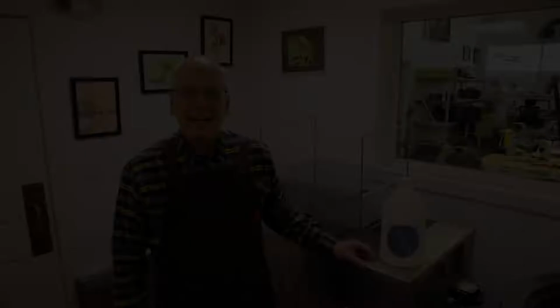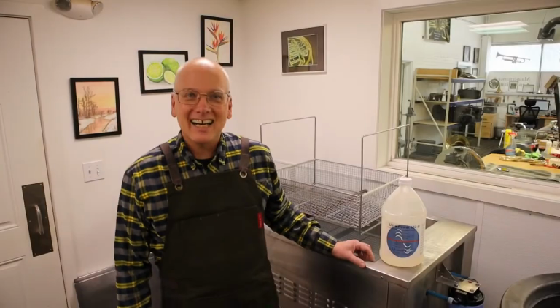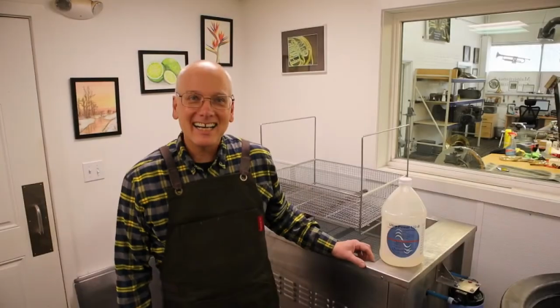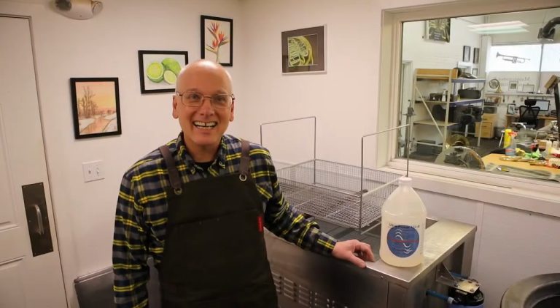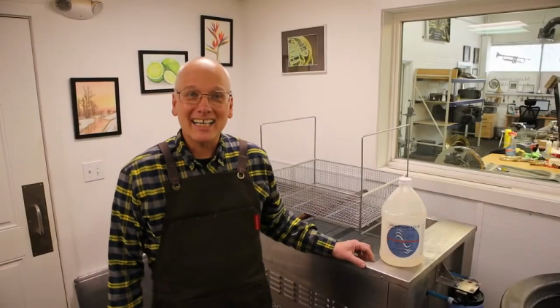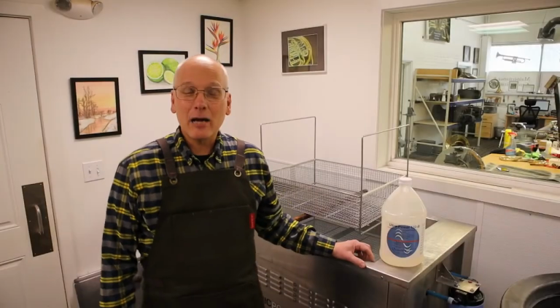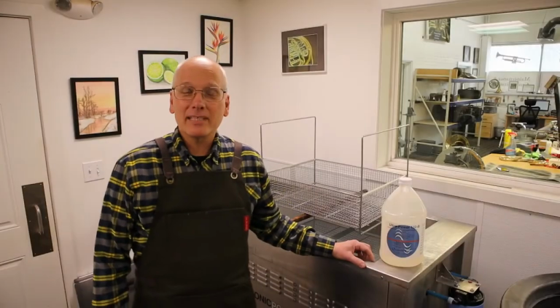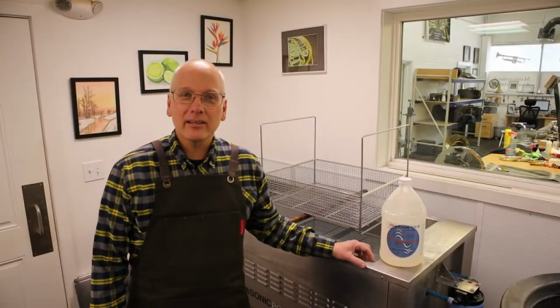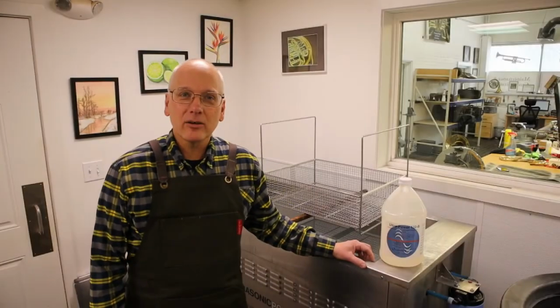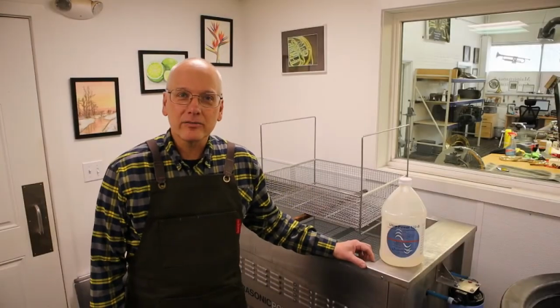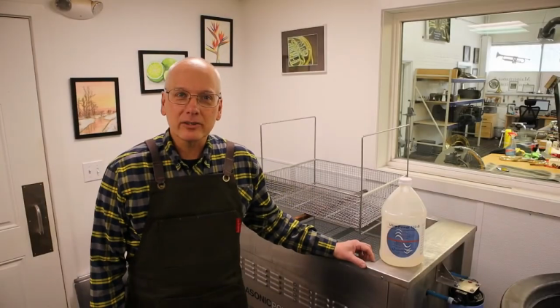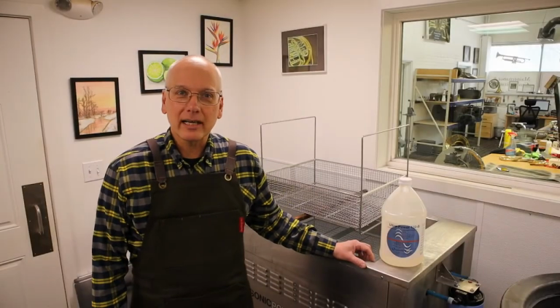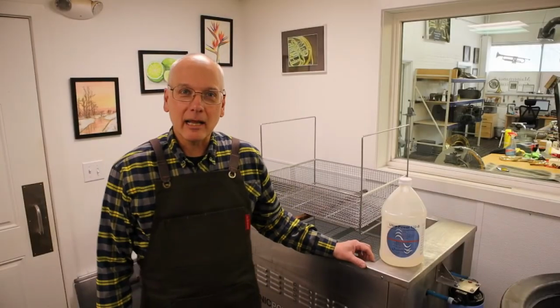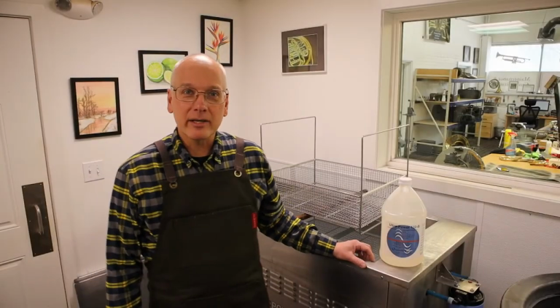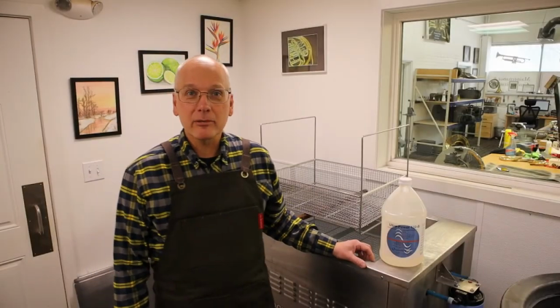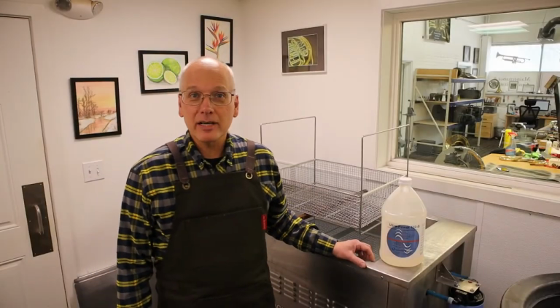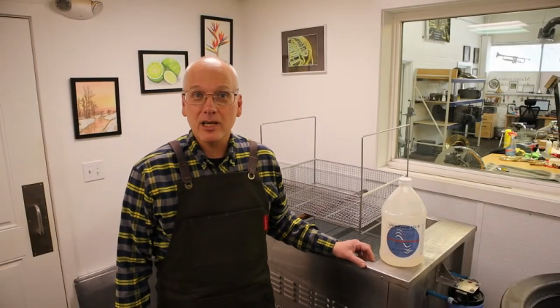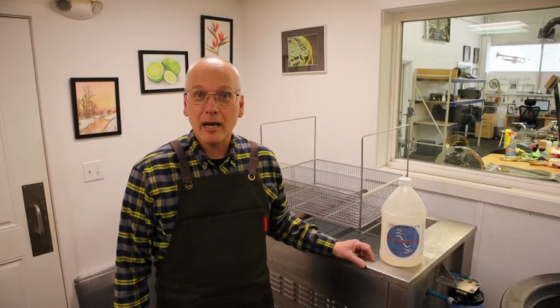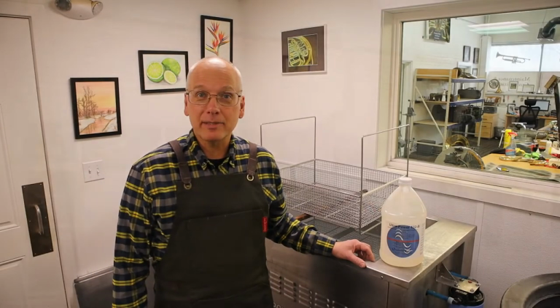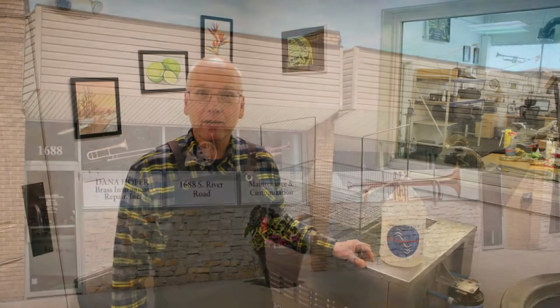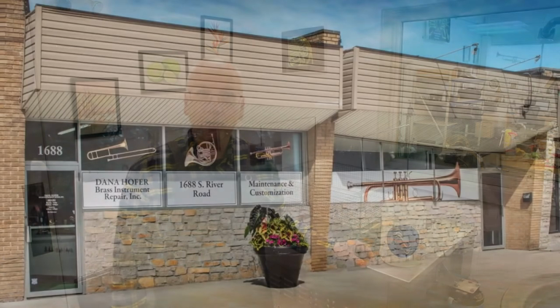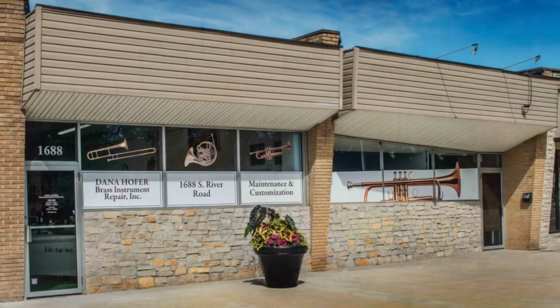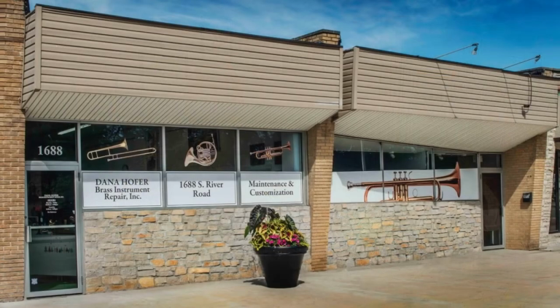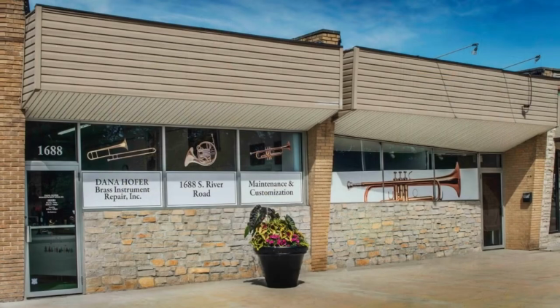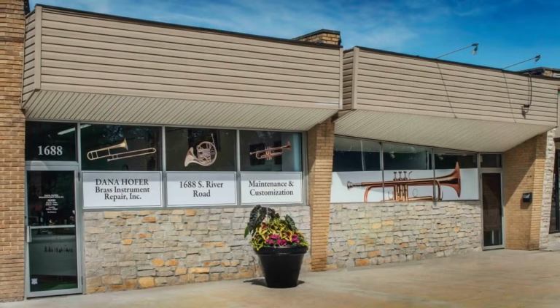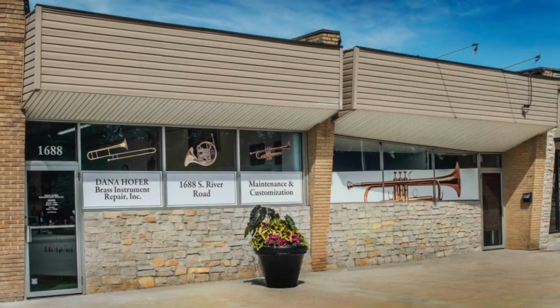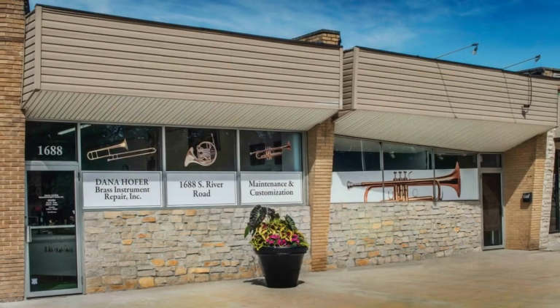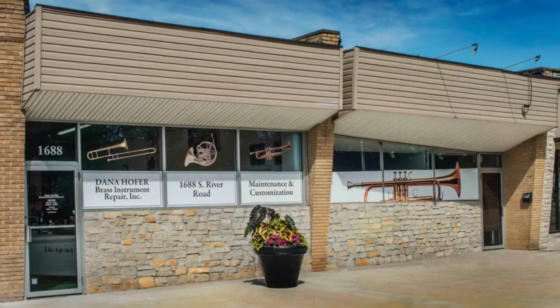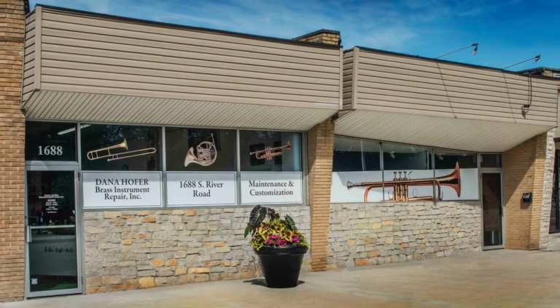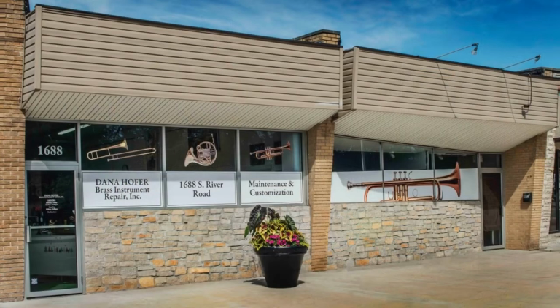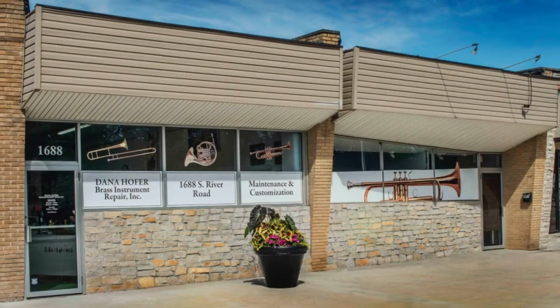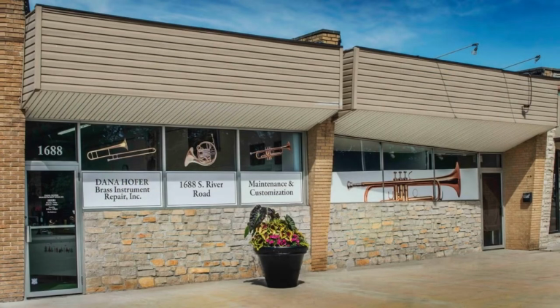Hi, I'm Dana Hofer, and I'm here in my shop, Dana Hofer Brass Instrument Repair.